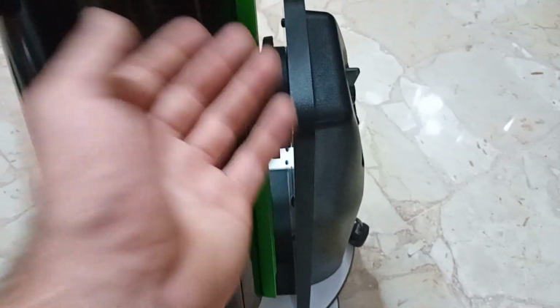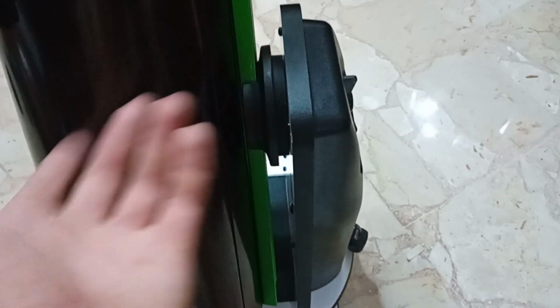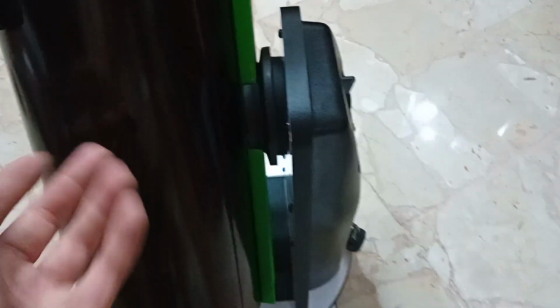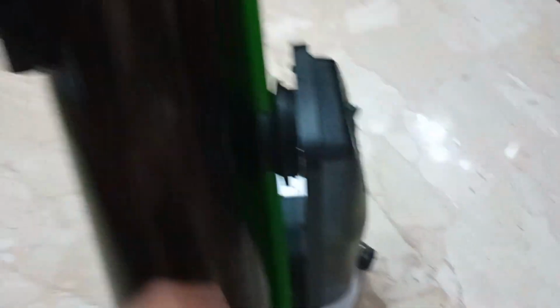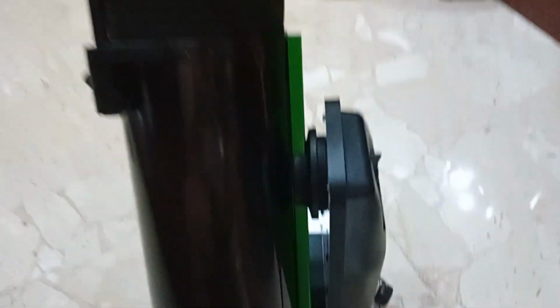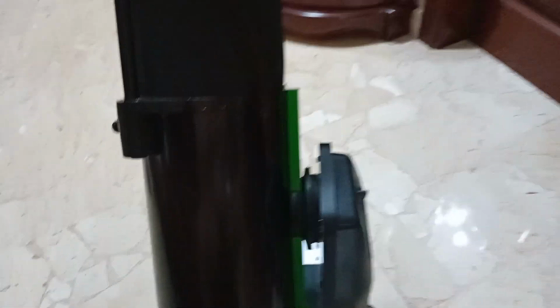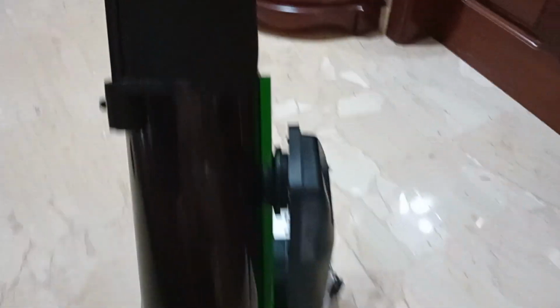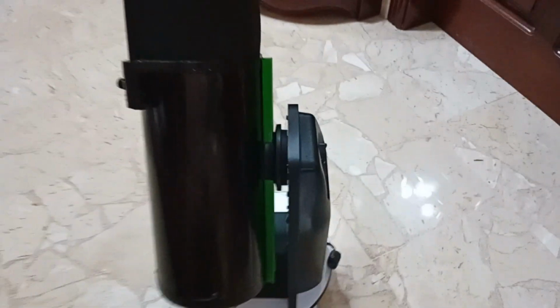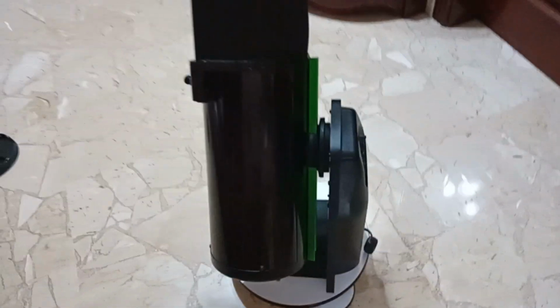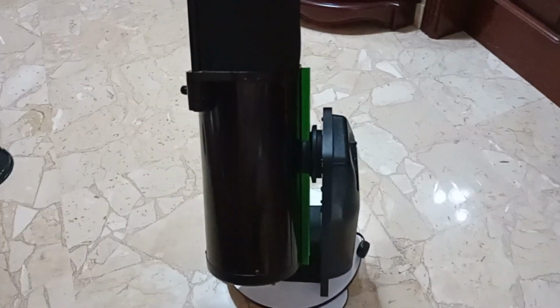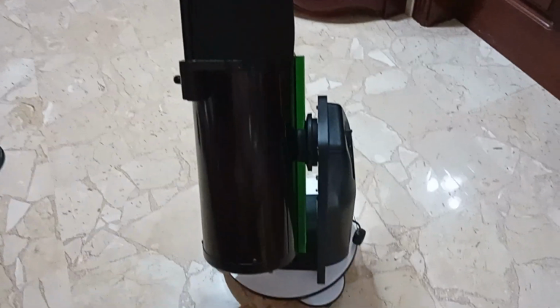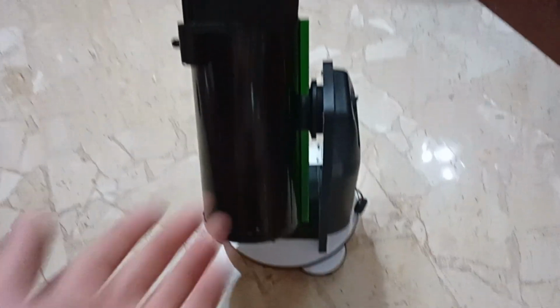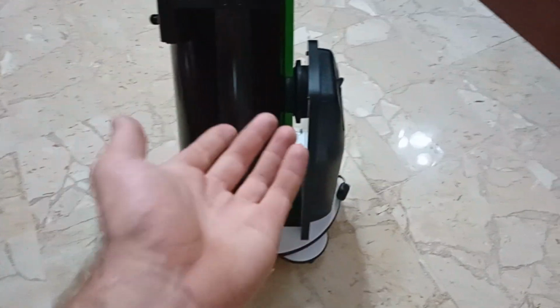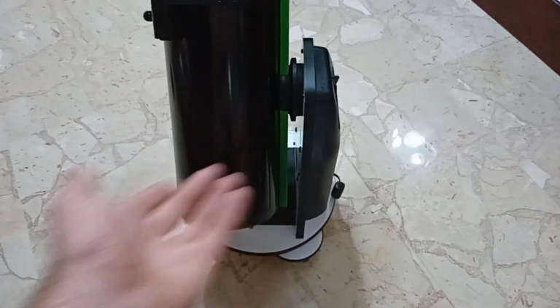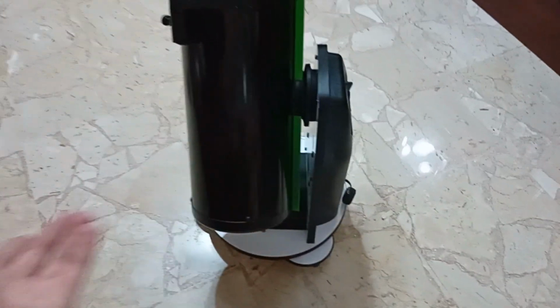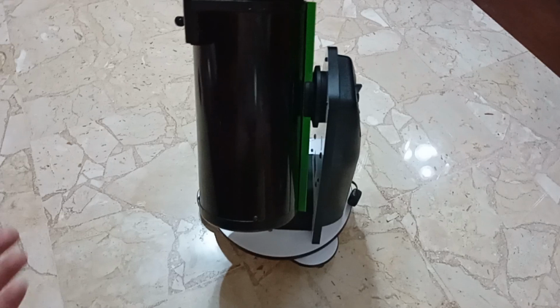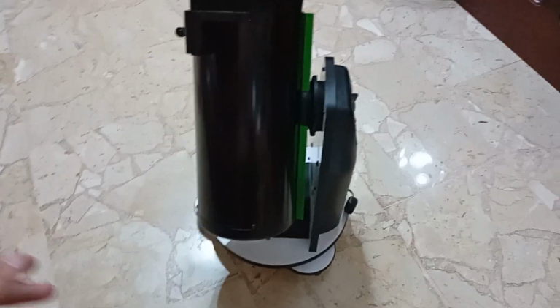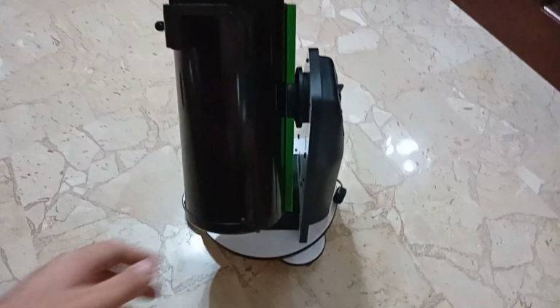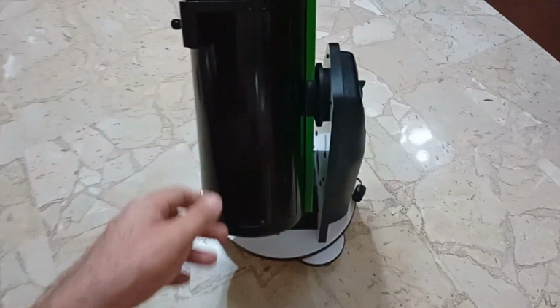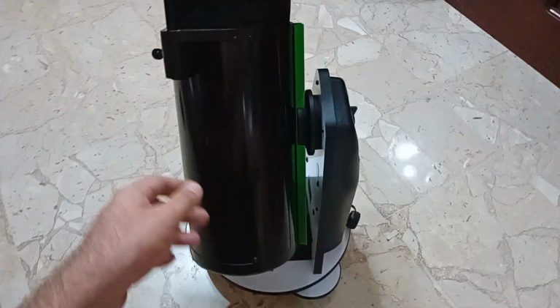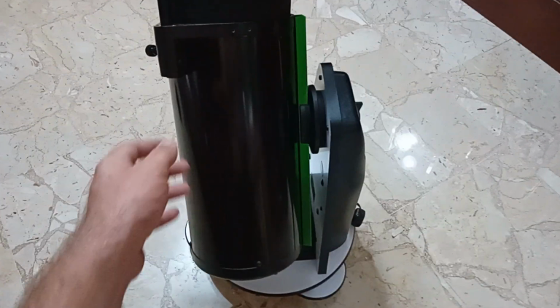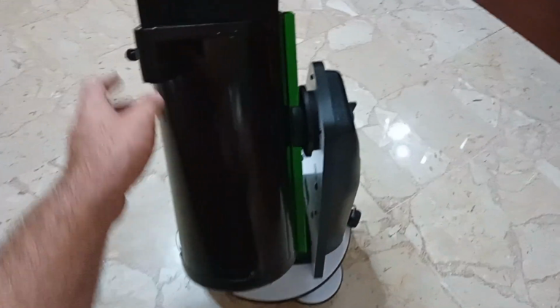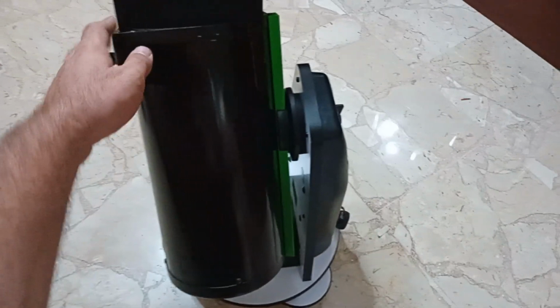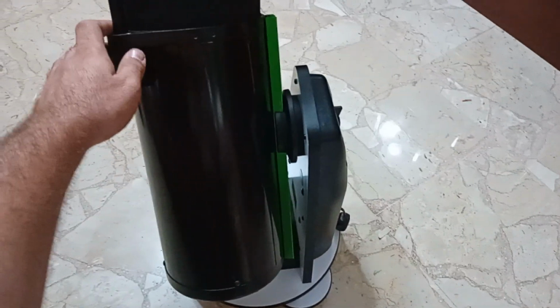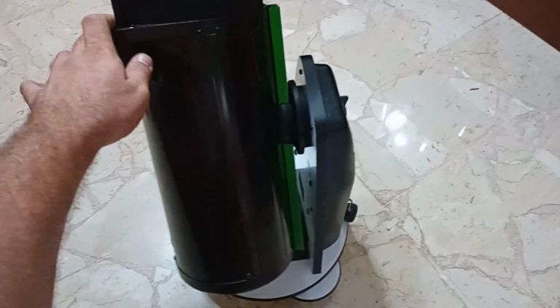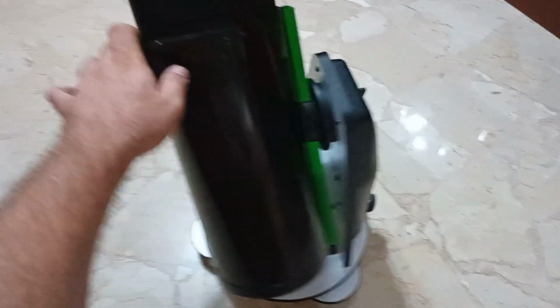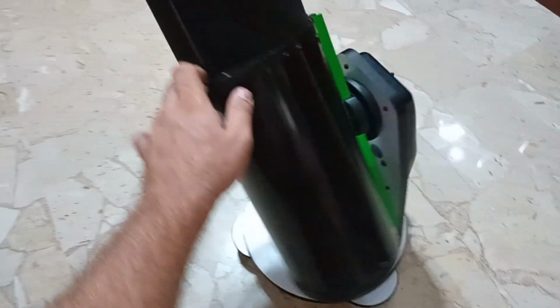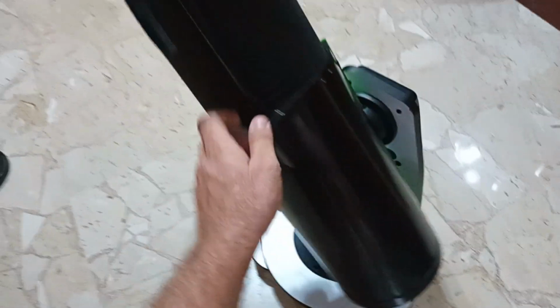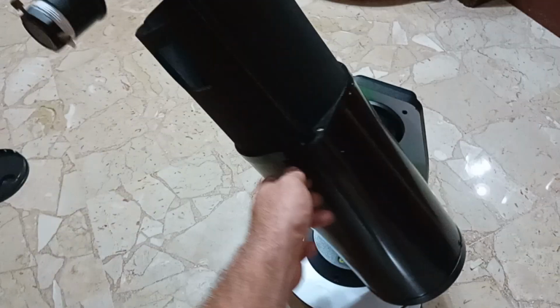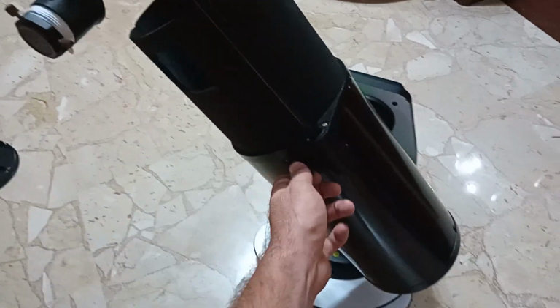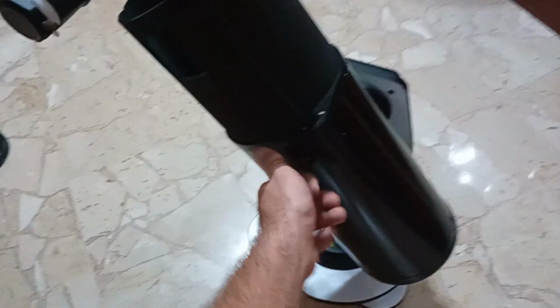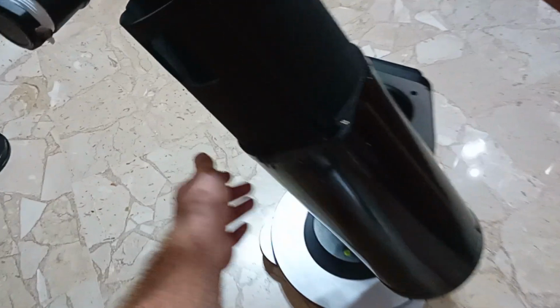As you can see, it has a dovetail so you can slide the tube off and put on a refractor, as I do, or another smaller Newtonian.